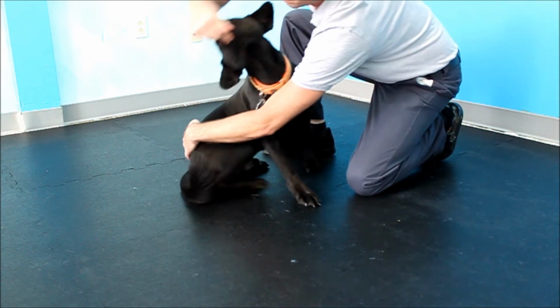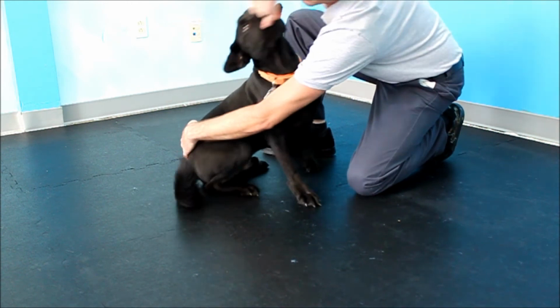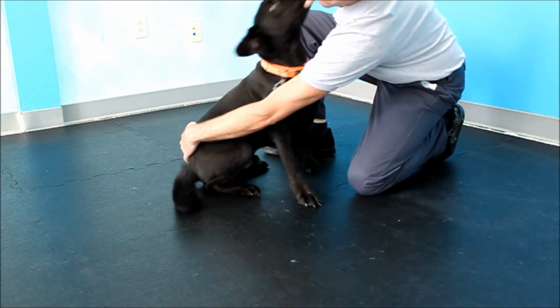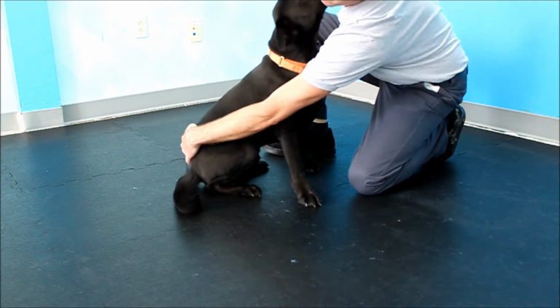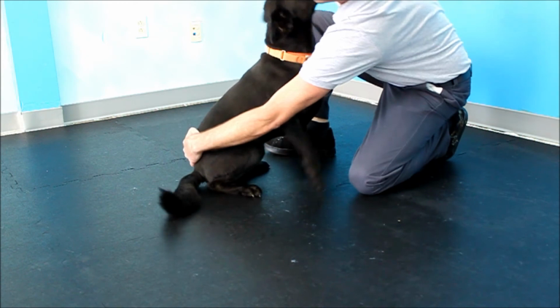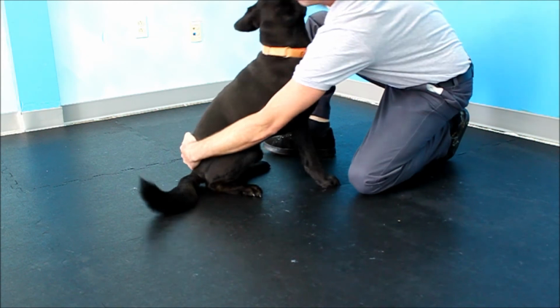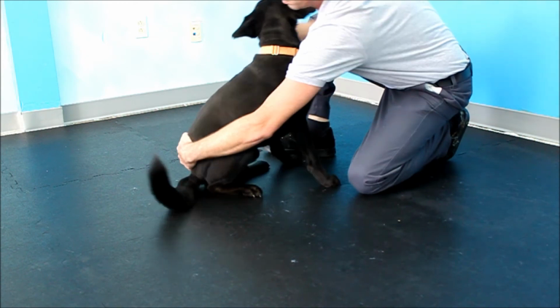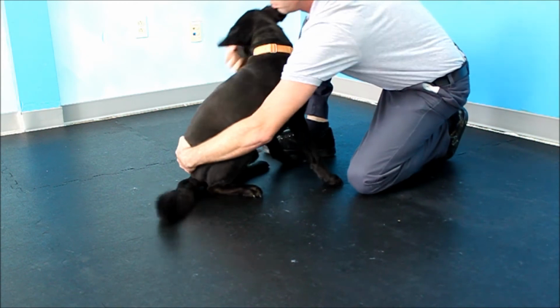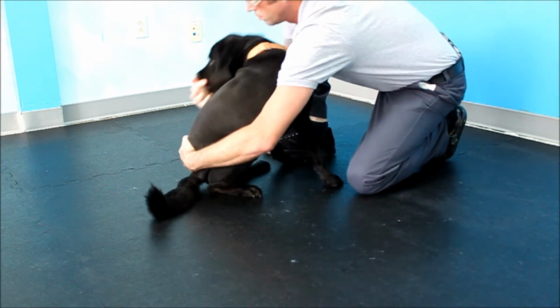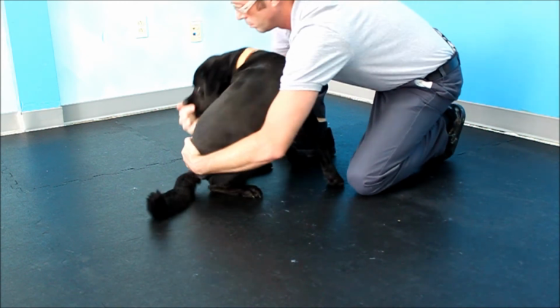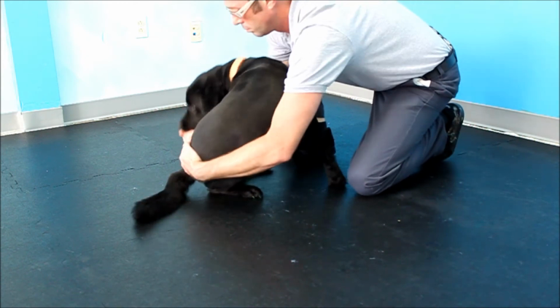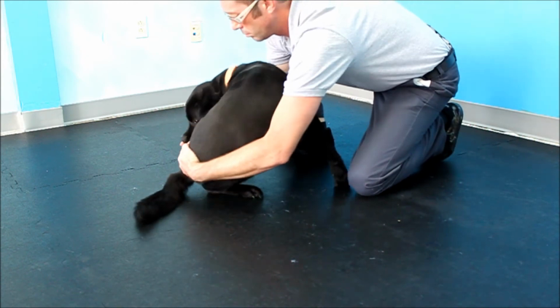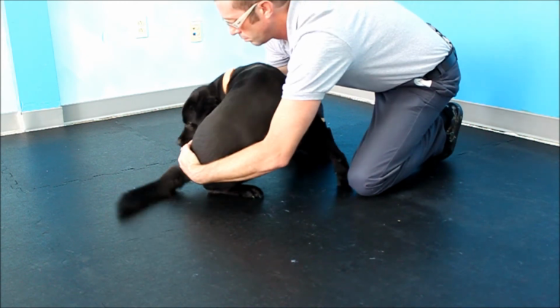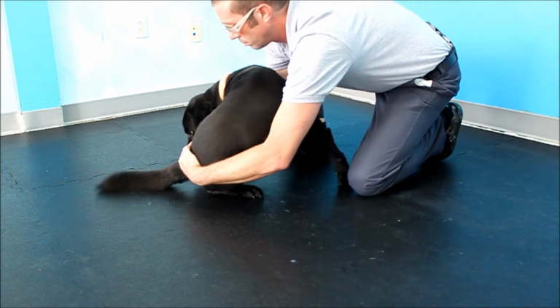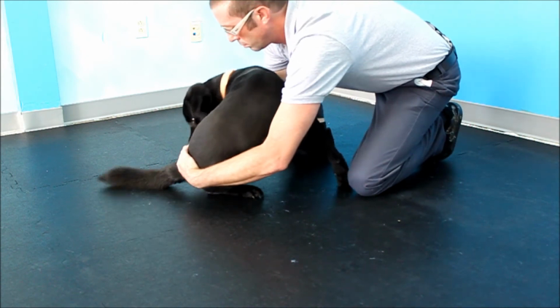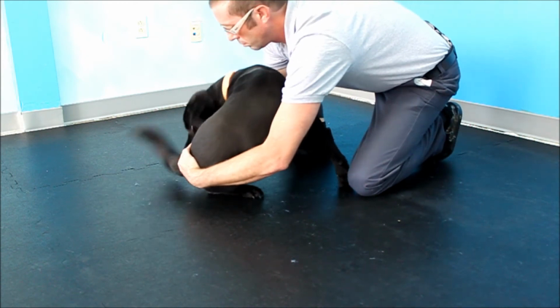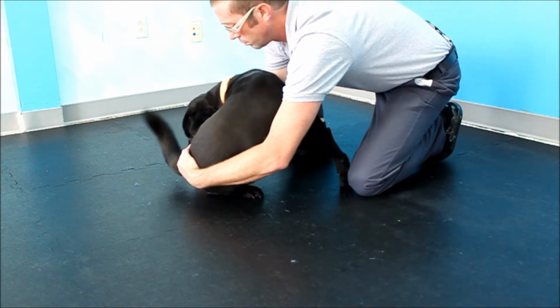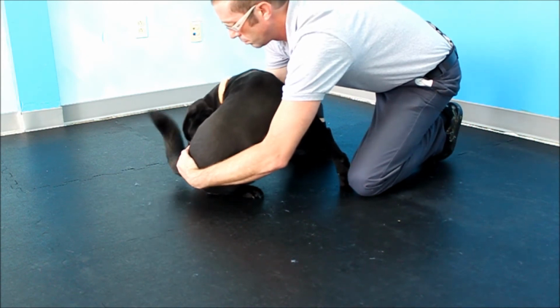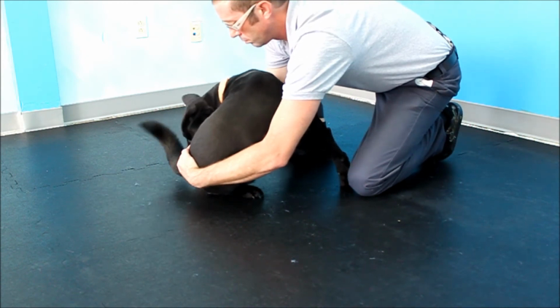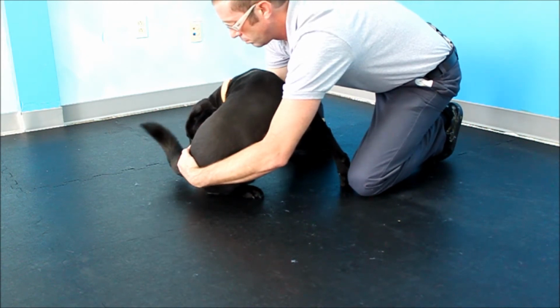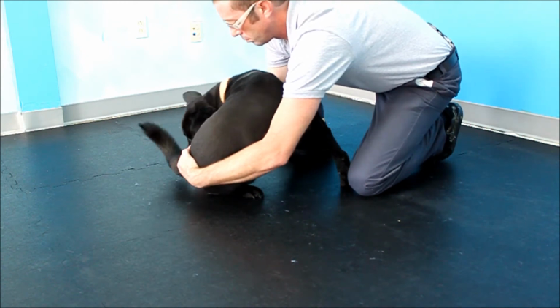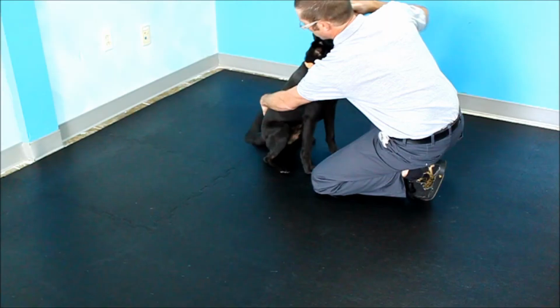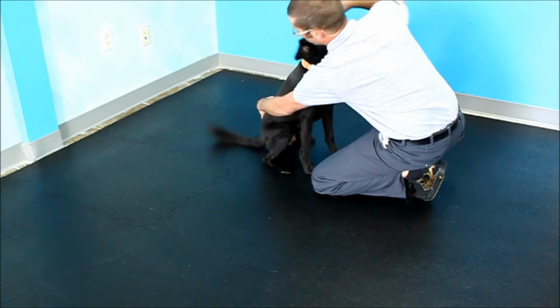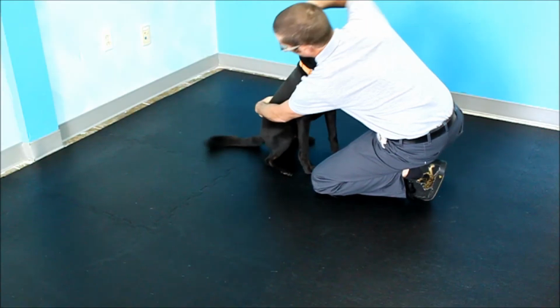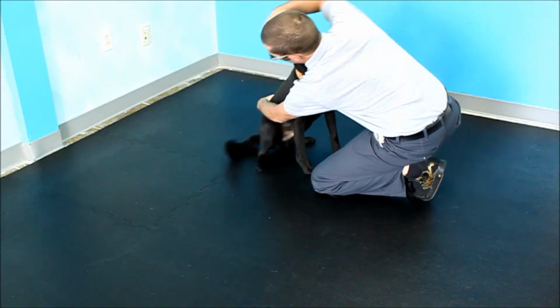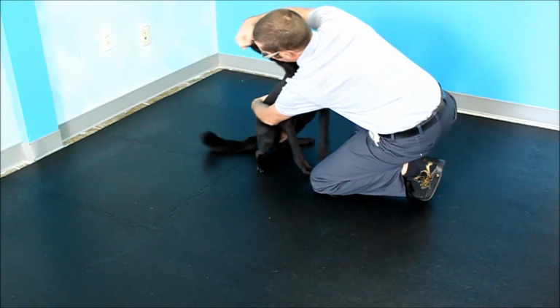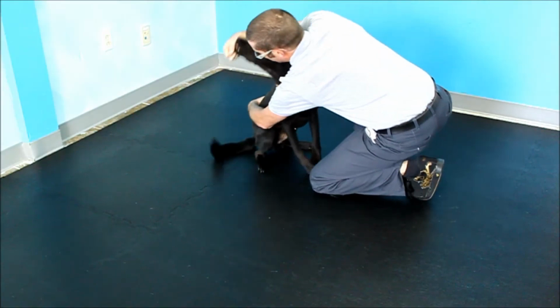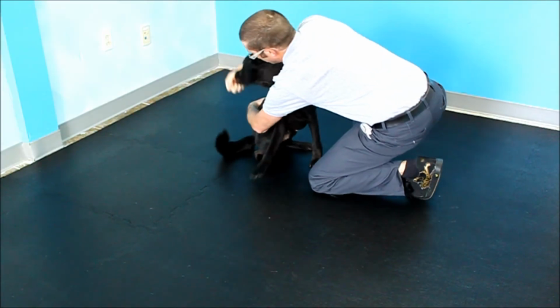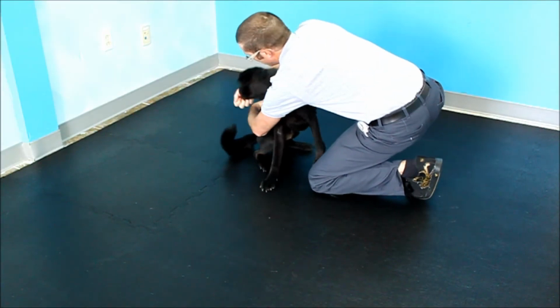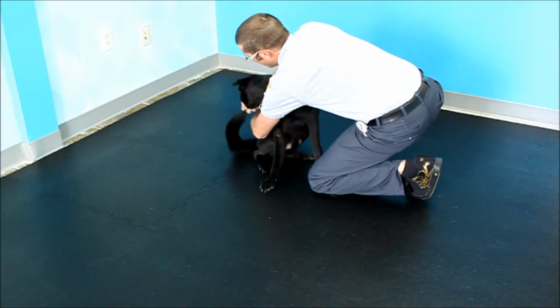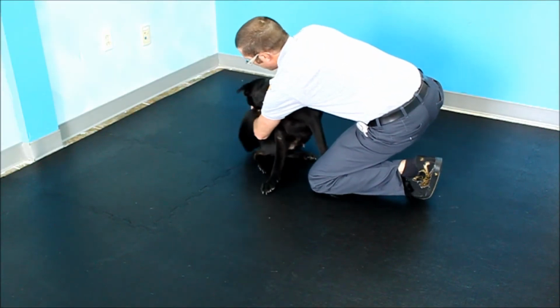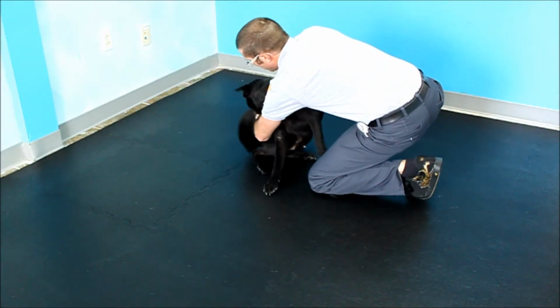Feeding small bites of food for every action keeps the dog's interest in the exercise and keeps them working hard for their reward.